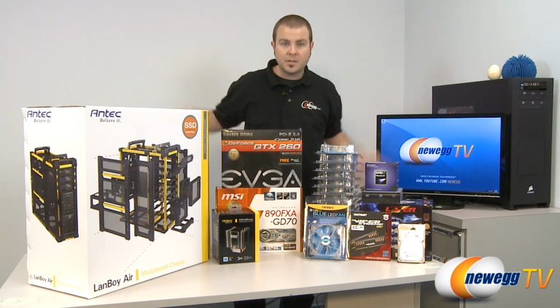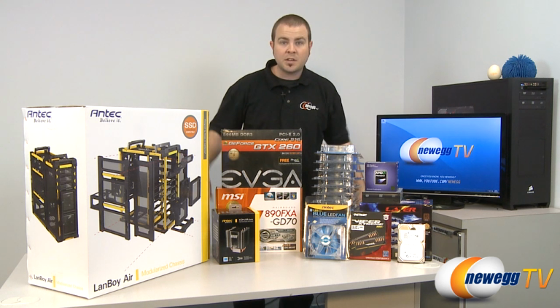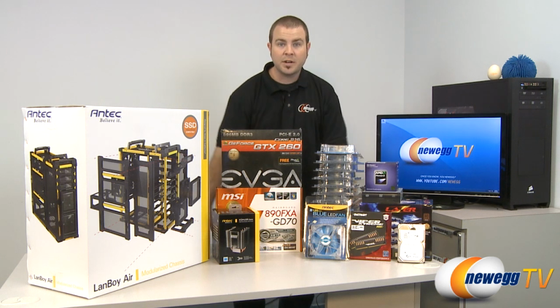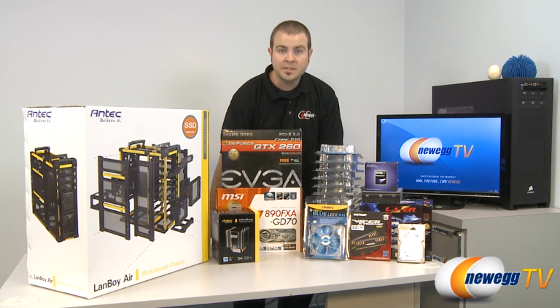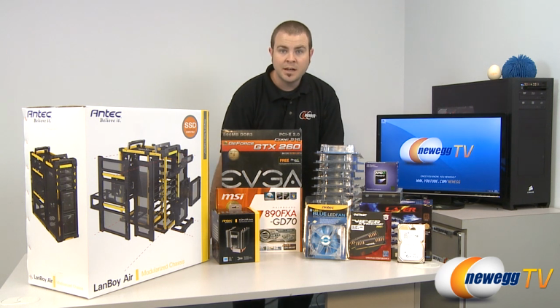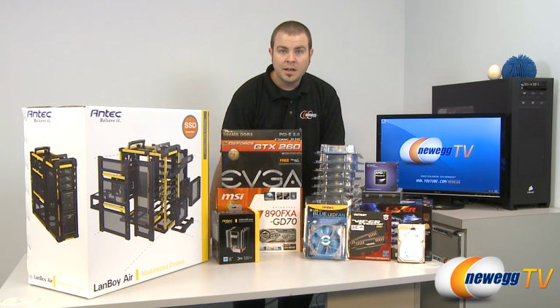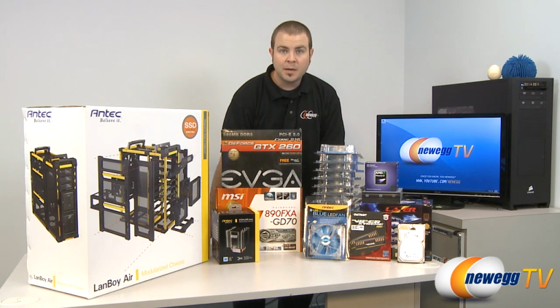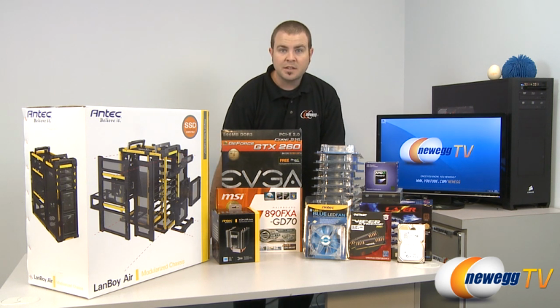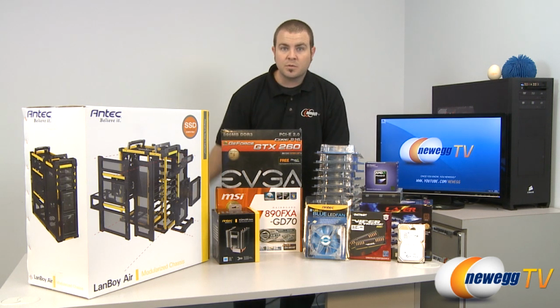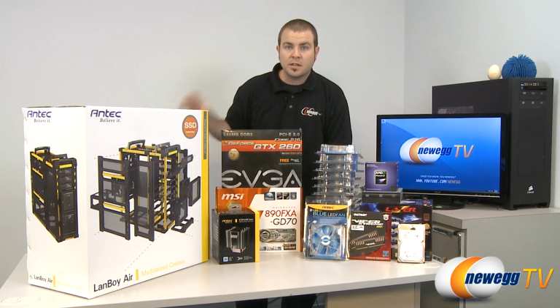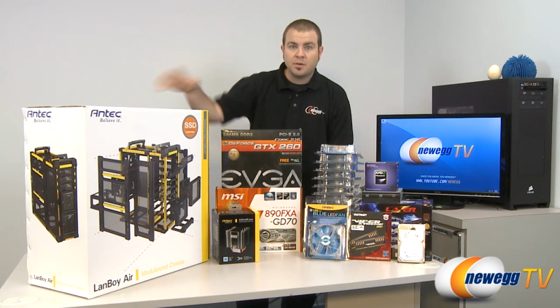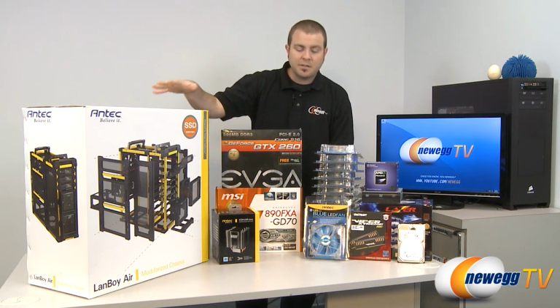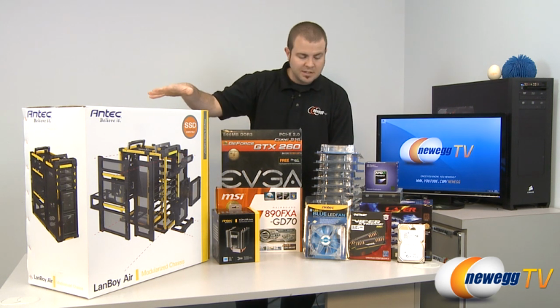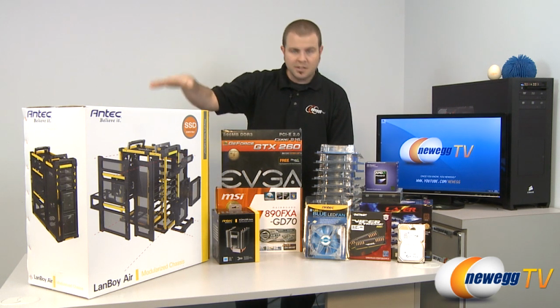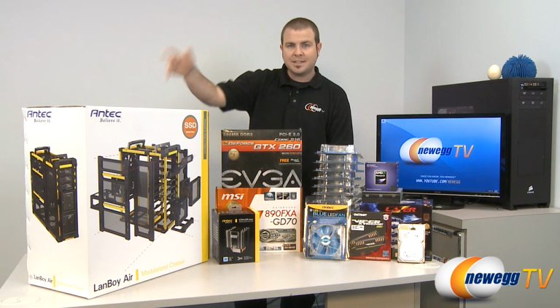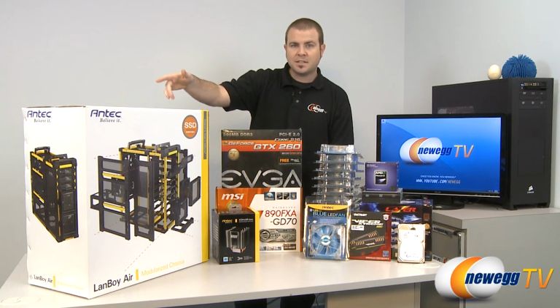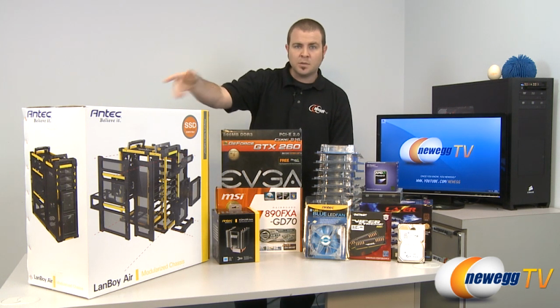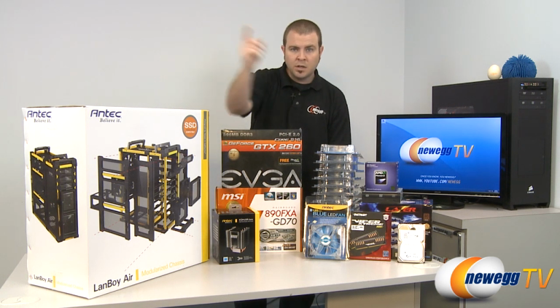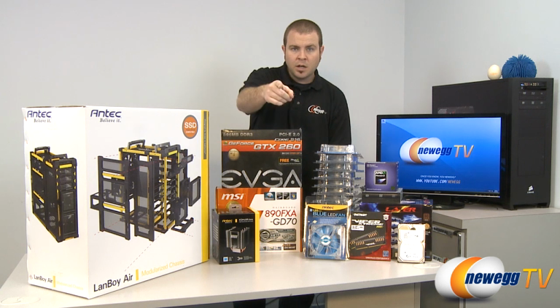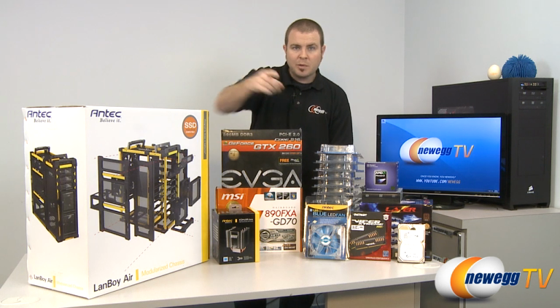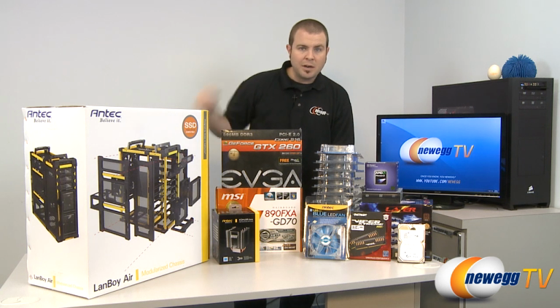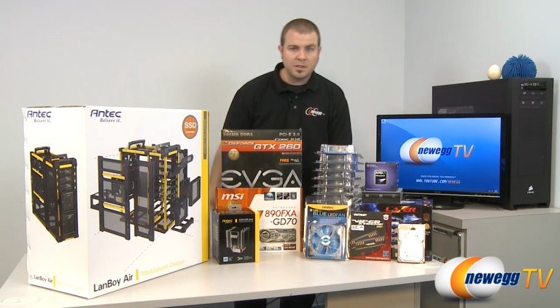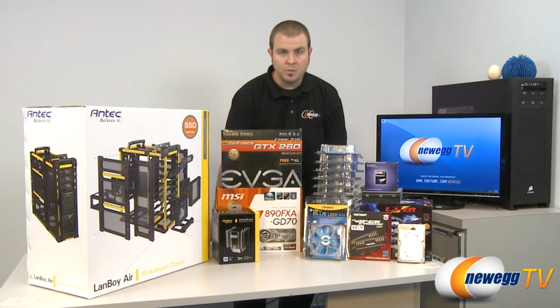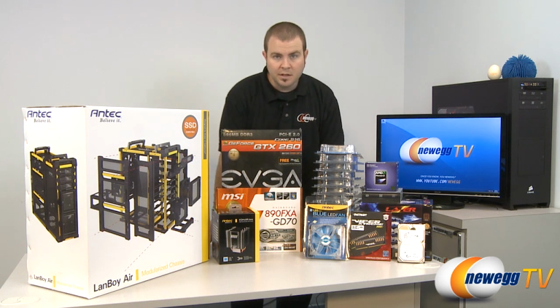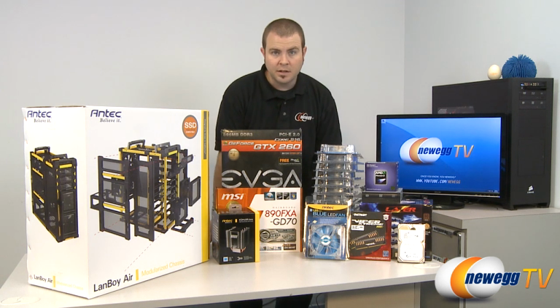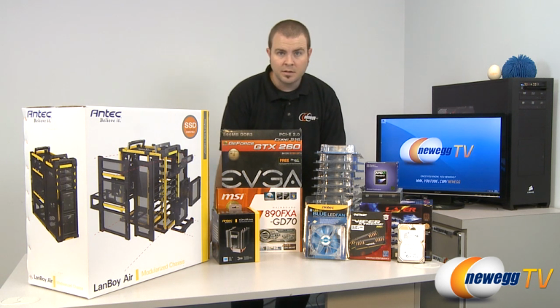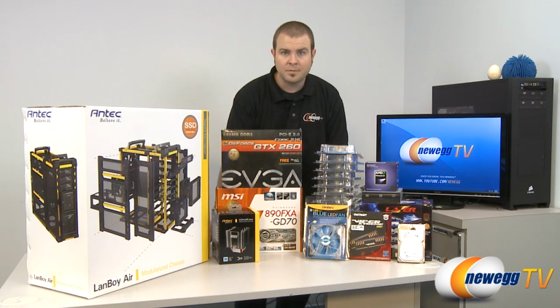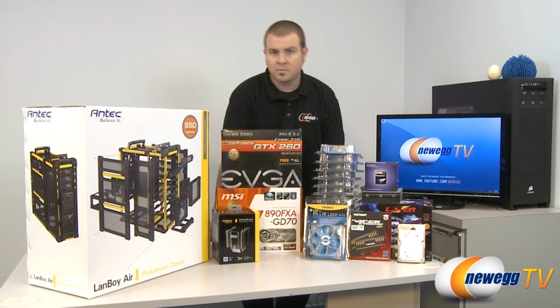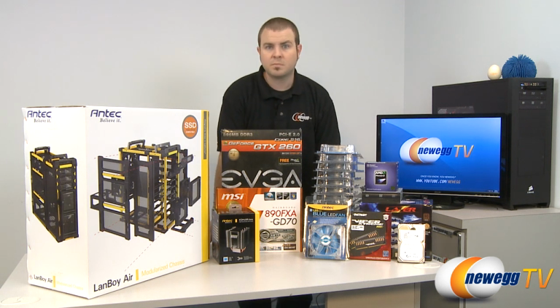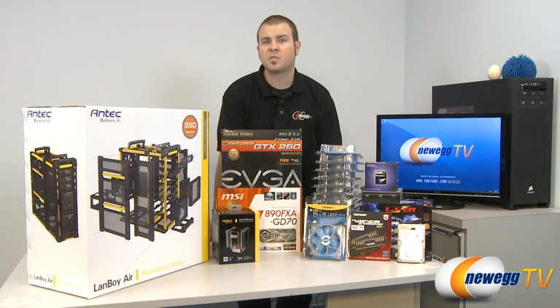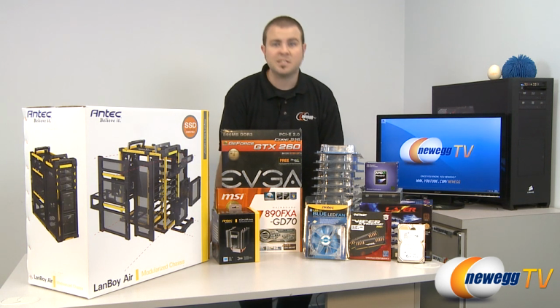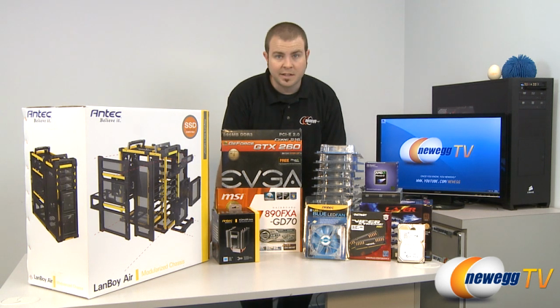So there are our parts. I'm going to get to work and put everything together in this system. I'll be back with you in 30 seconds.